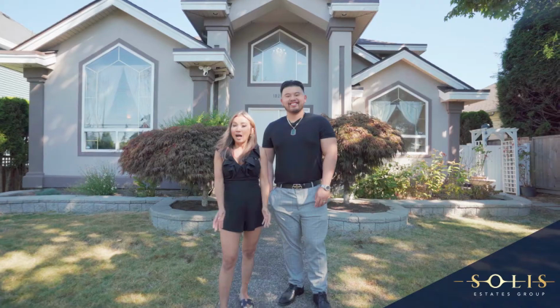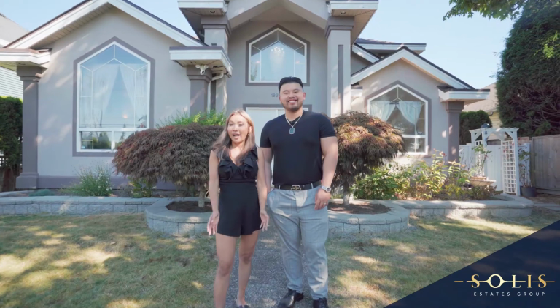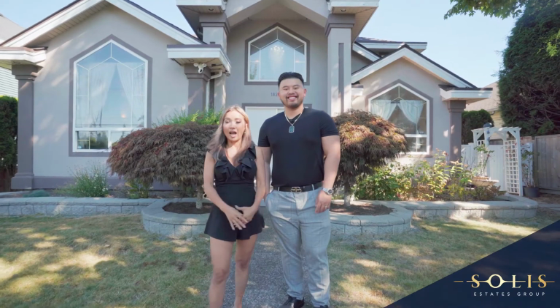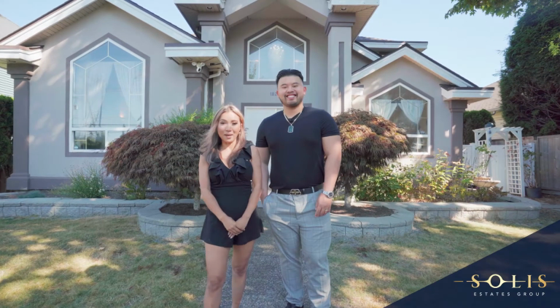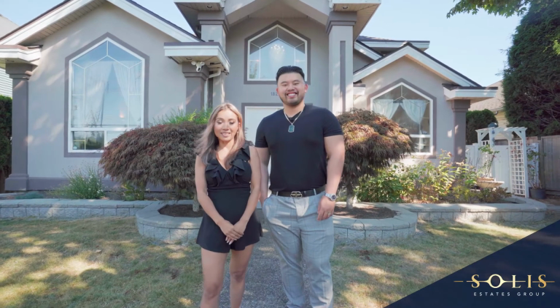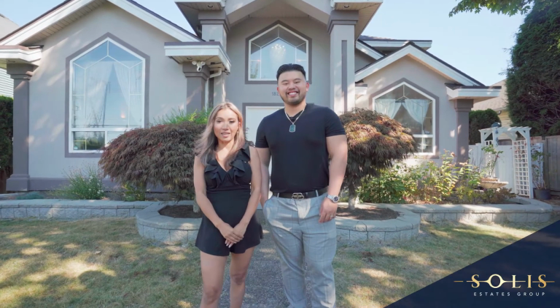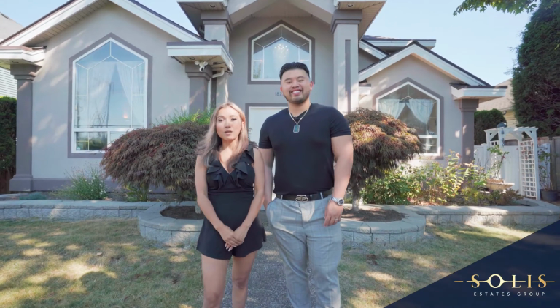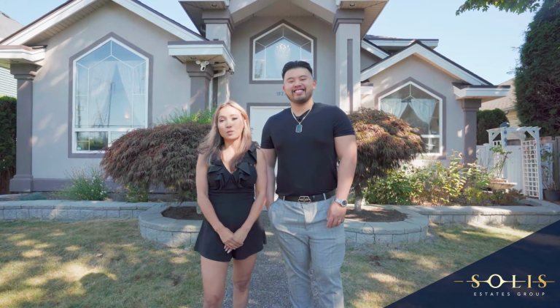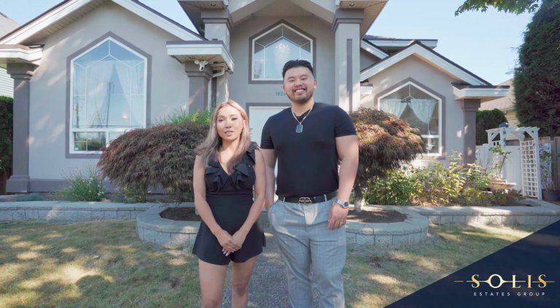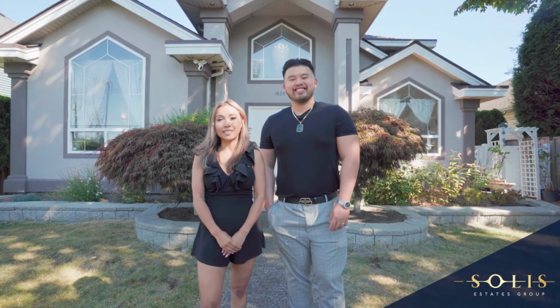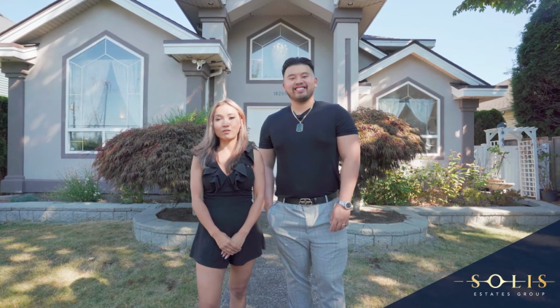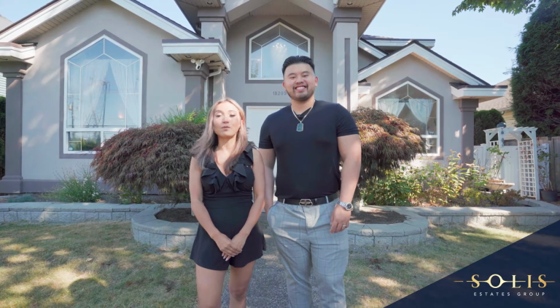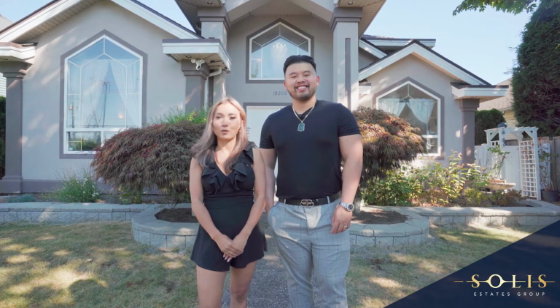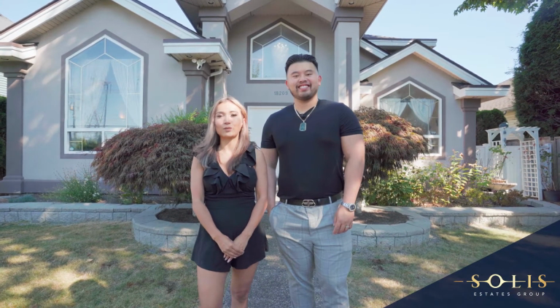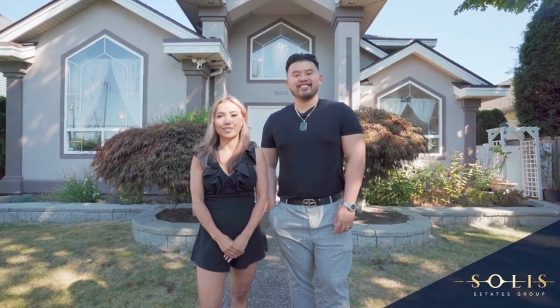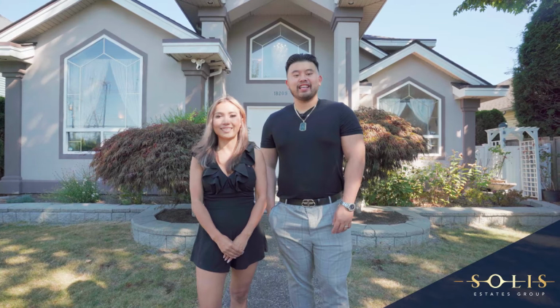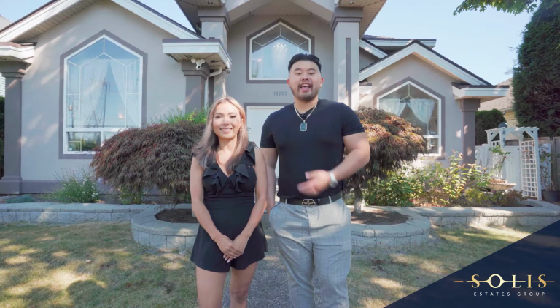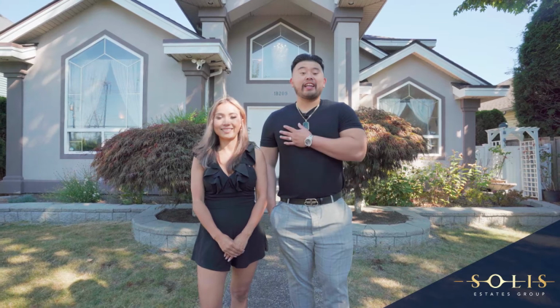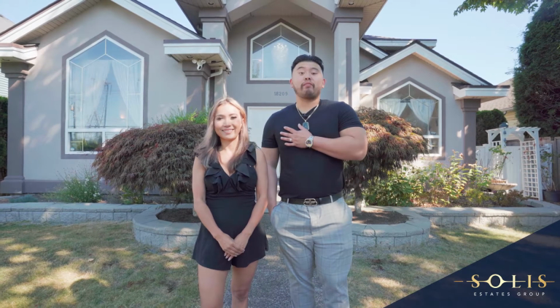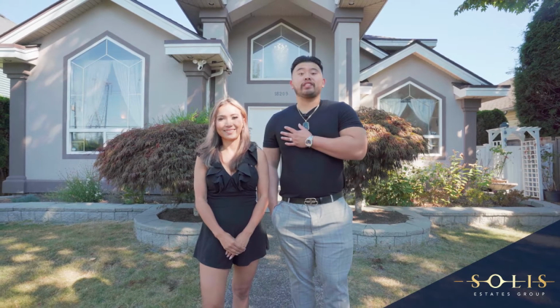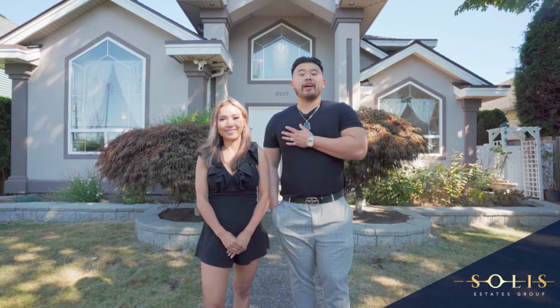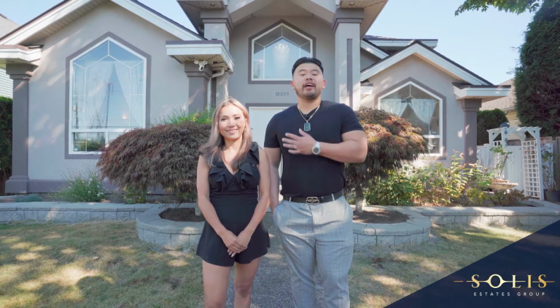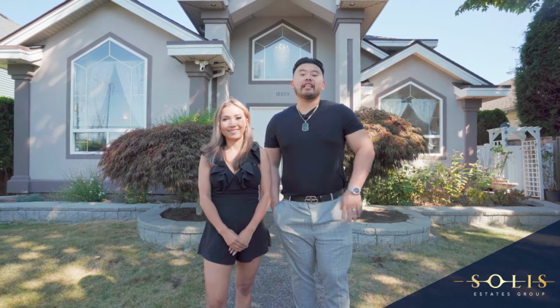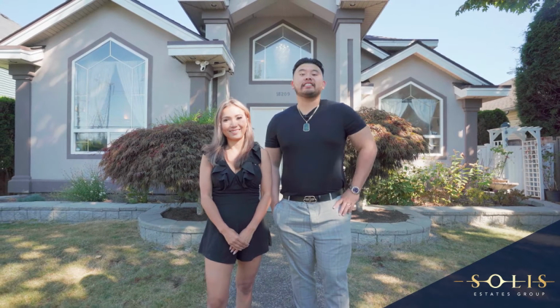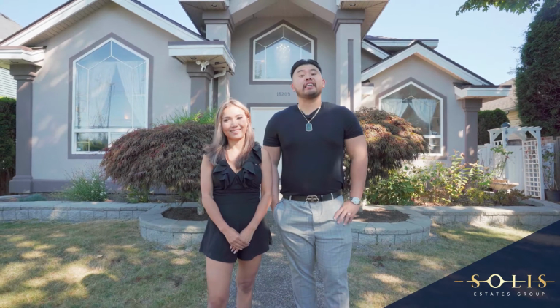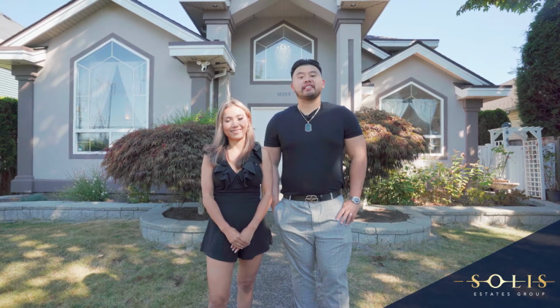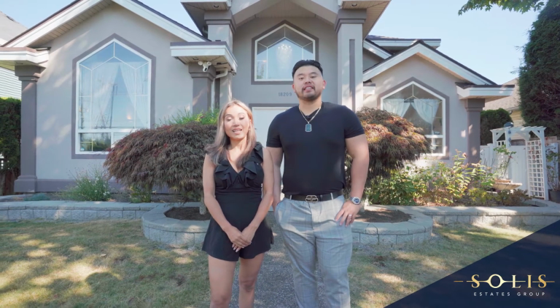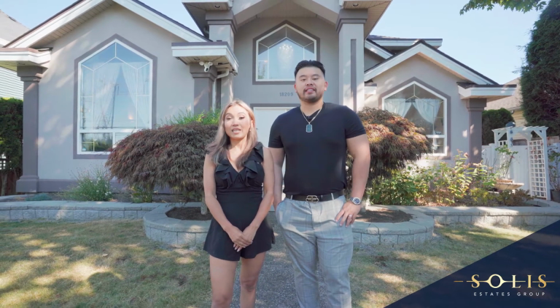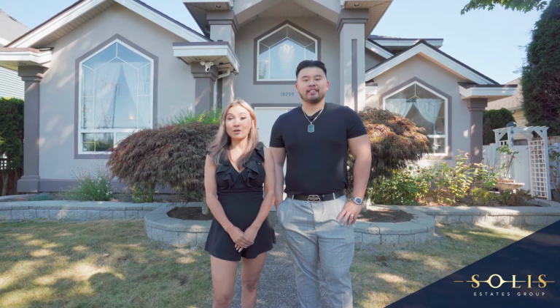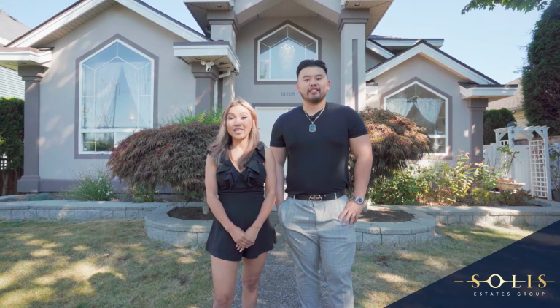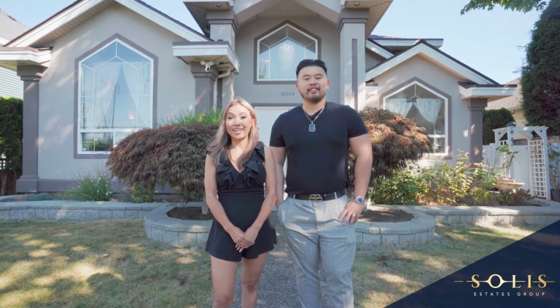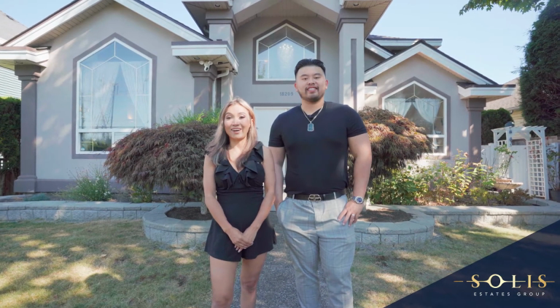Hi, I'm Anne Sun with the Solis Estates Group with Stonehouse Realty. And I'm Randy Tran, unlicensed assistant. Let's go in and check it out.